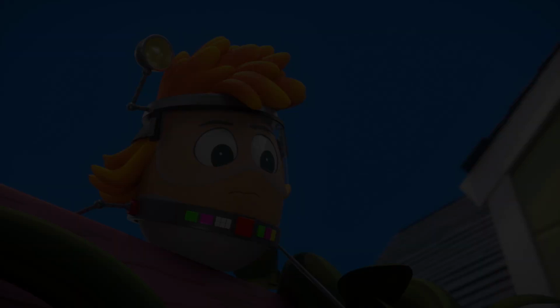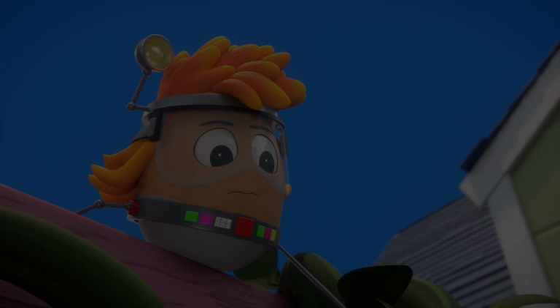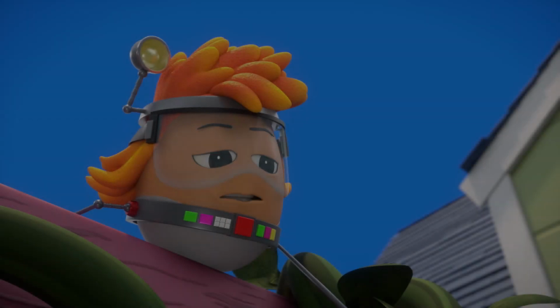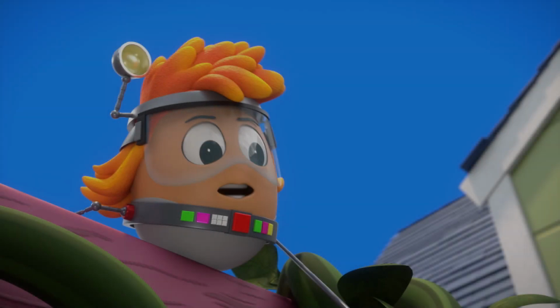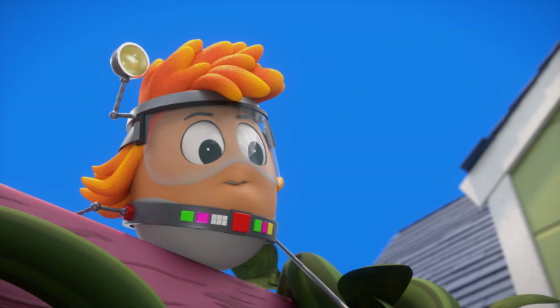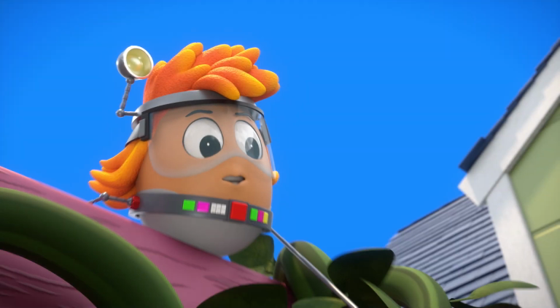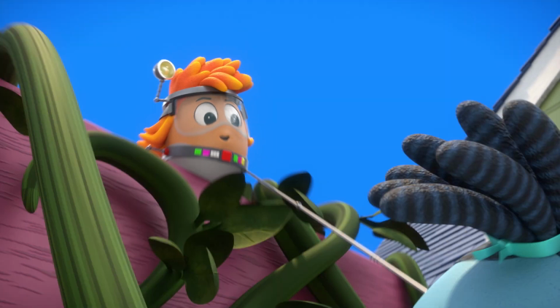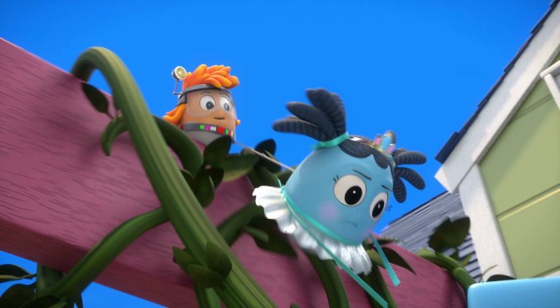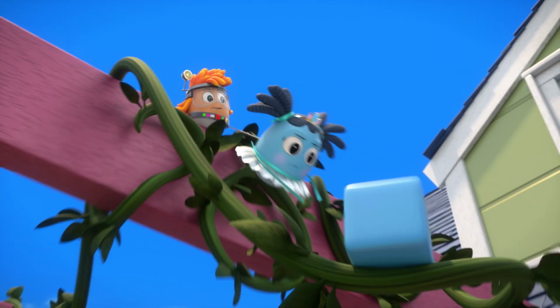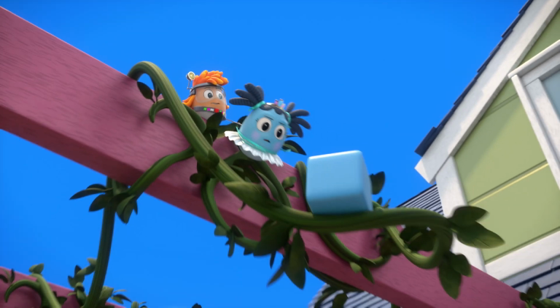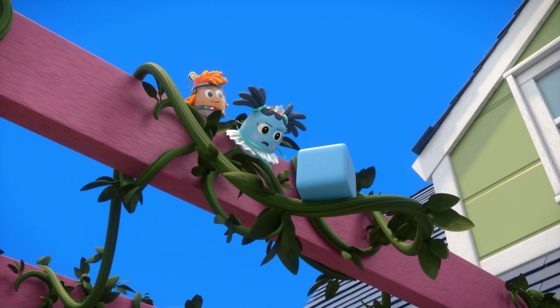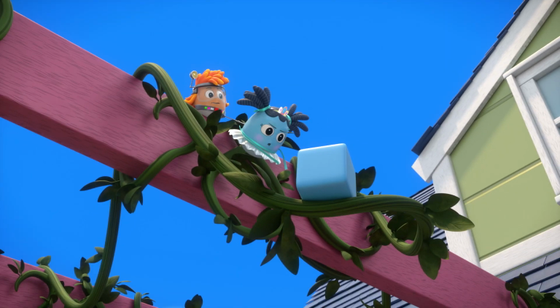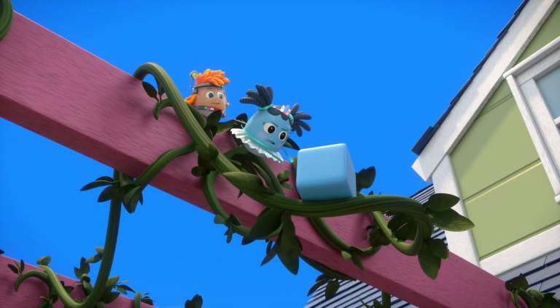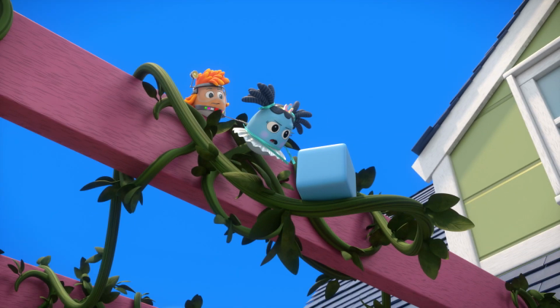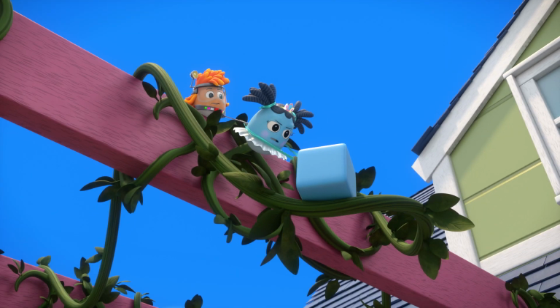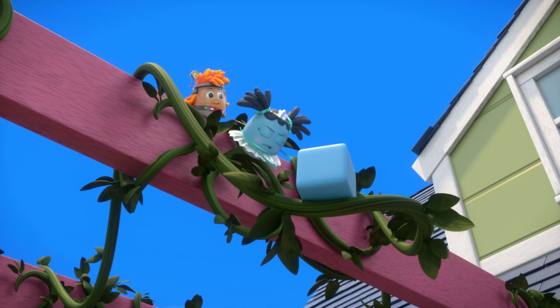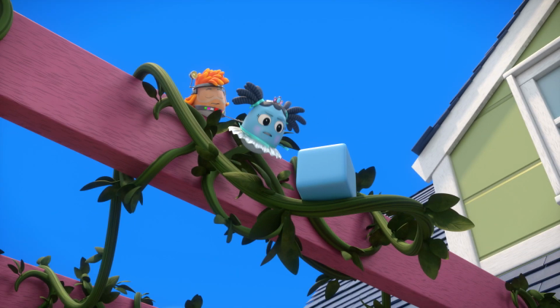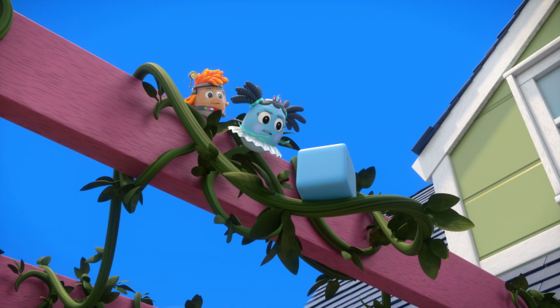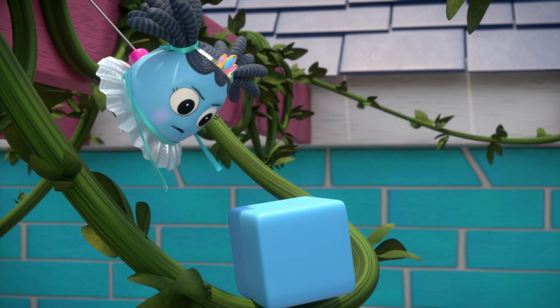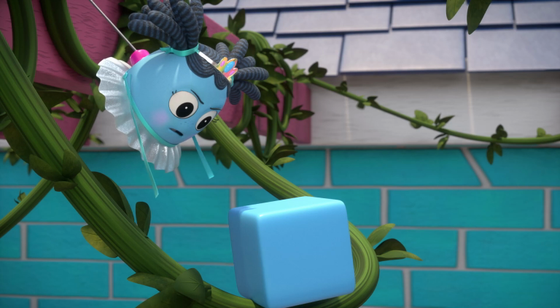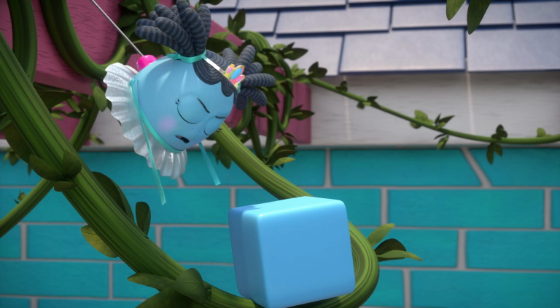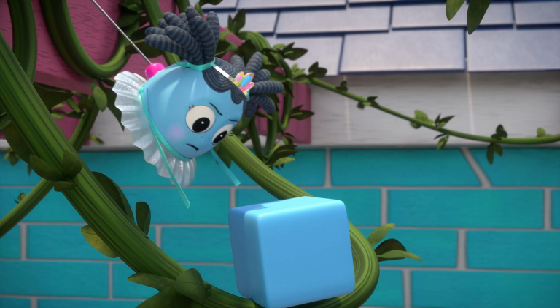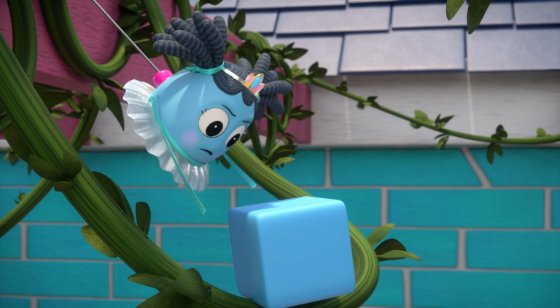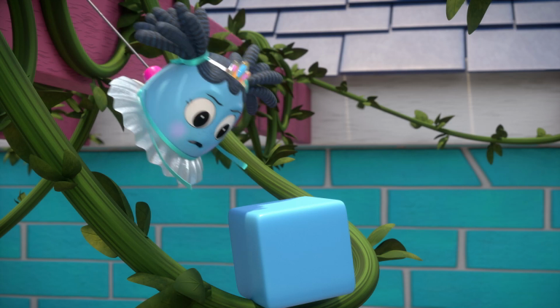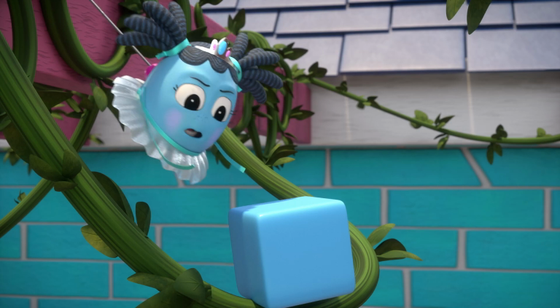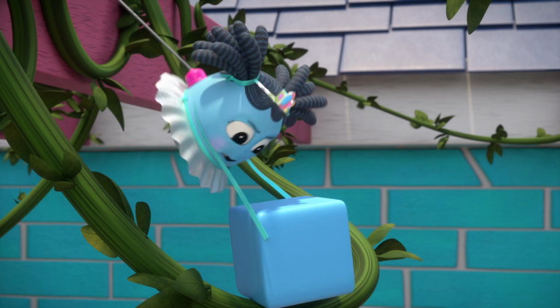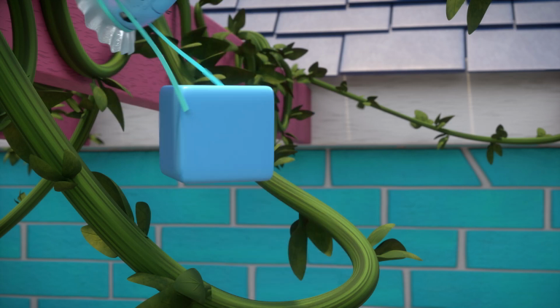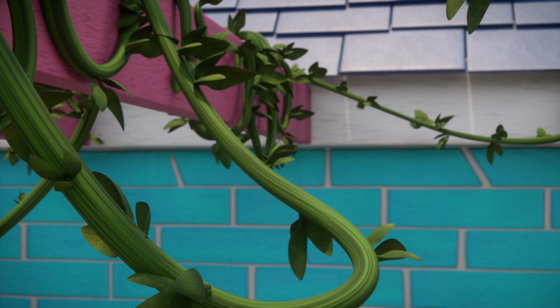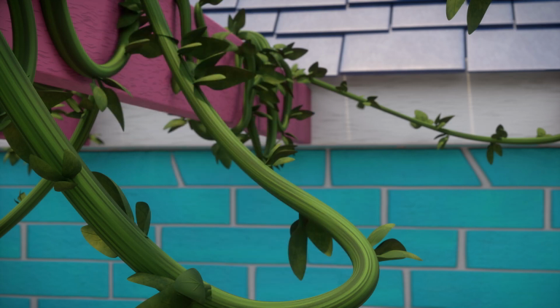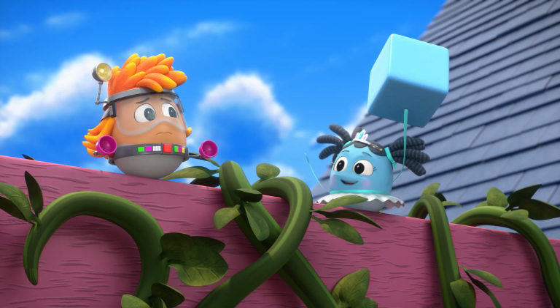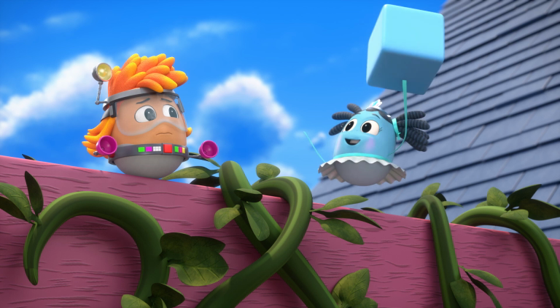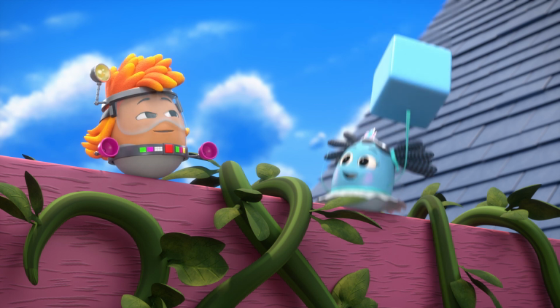Careful, Robin. Almost there, Red! I got it! Yay!